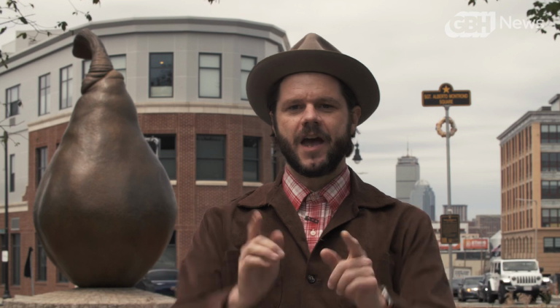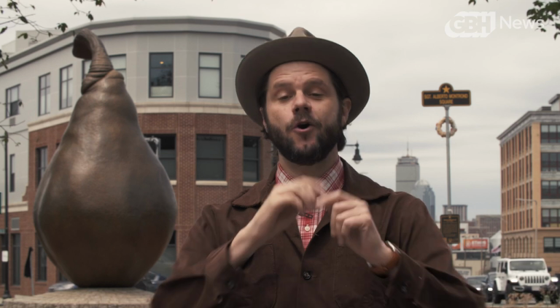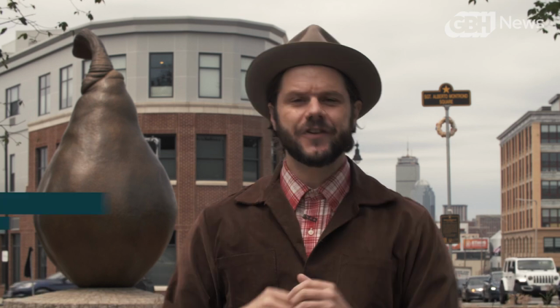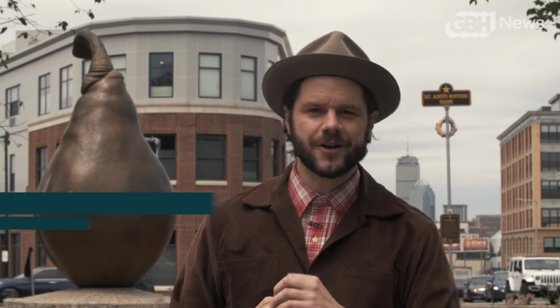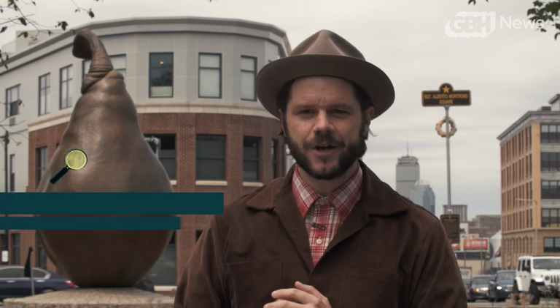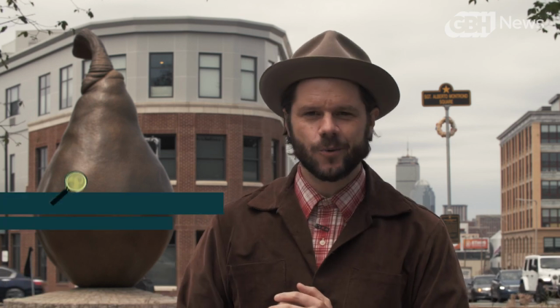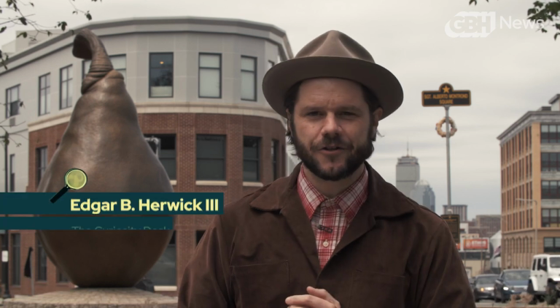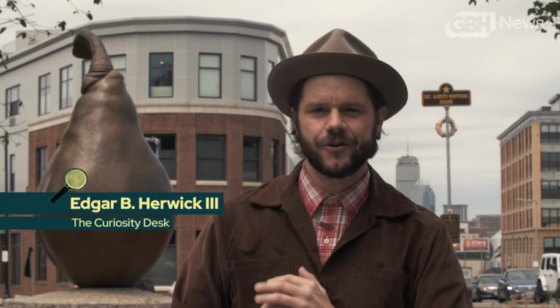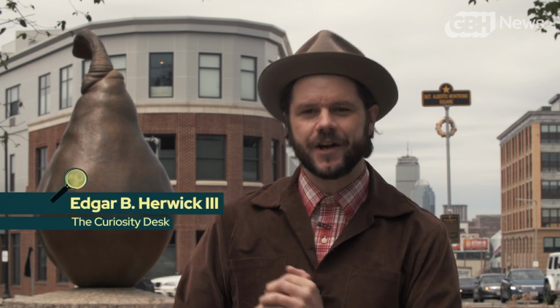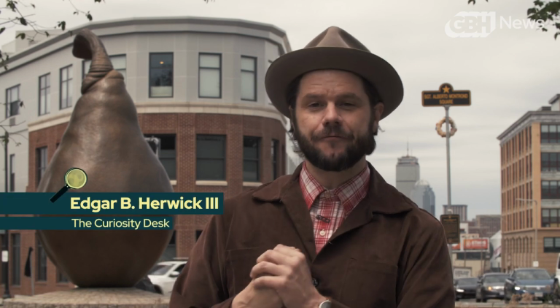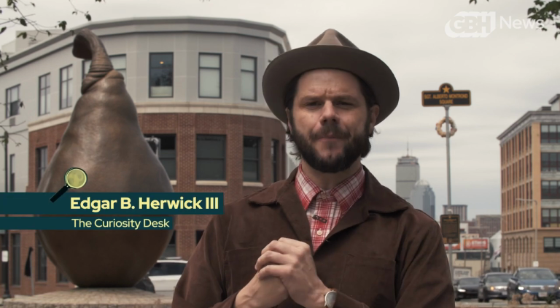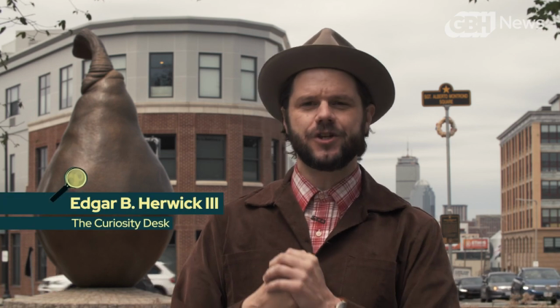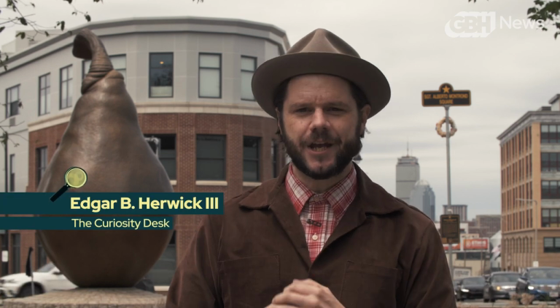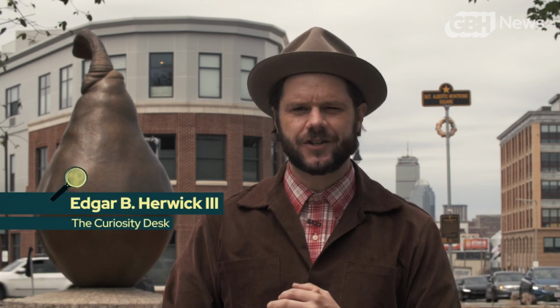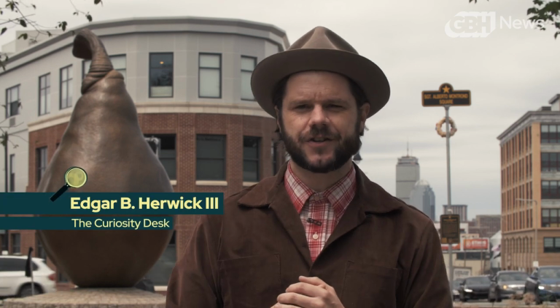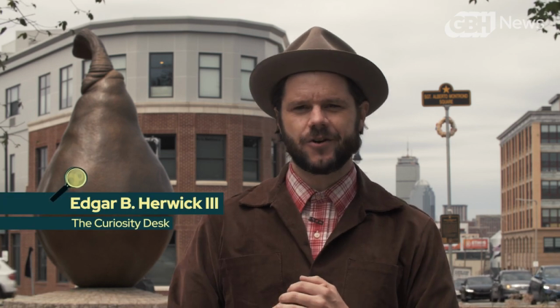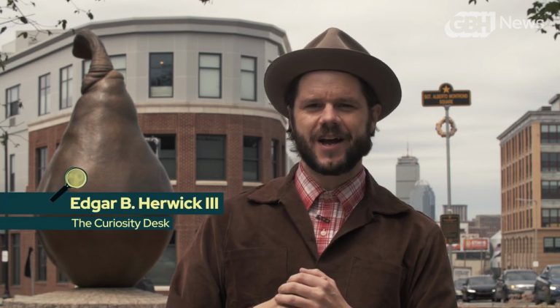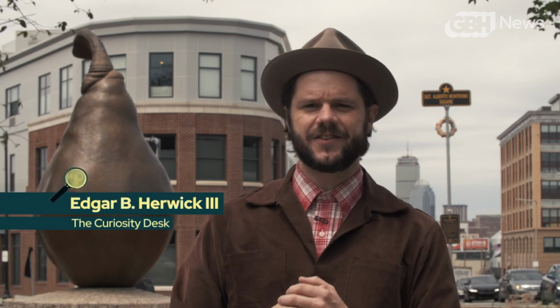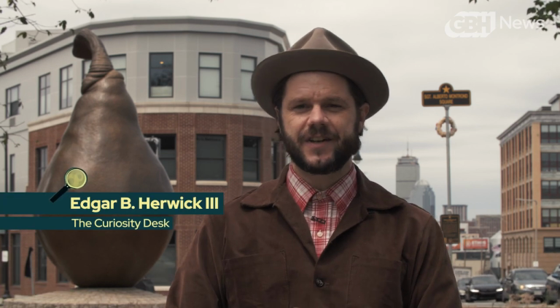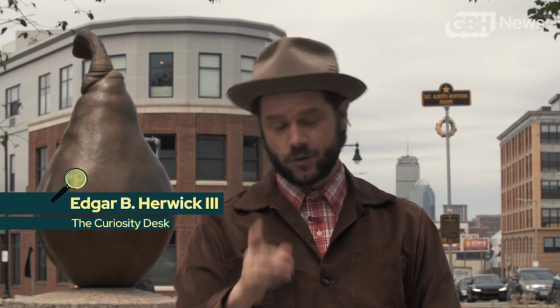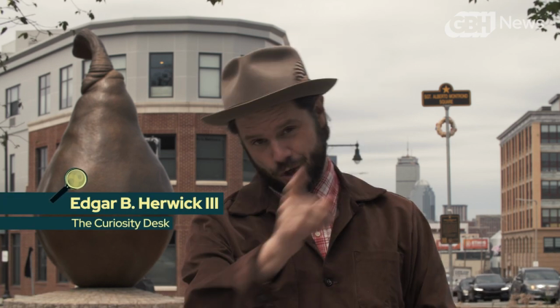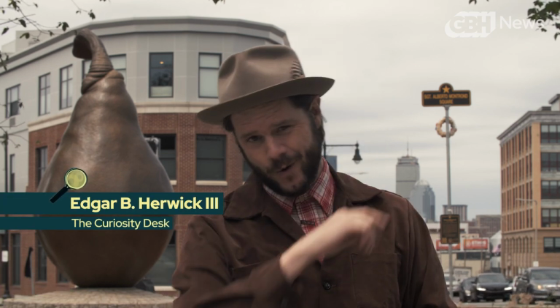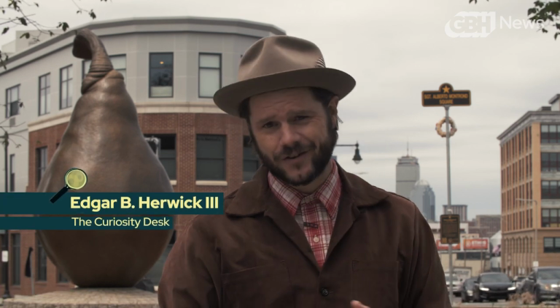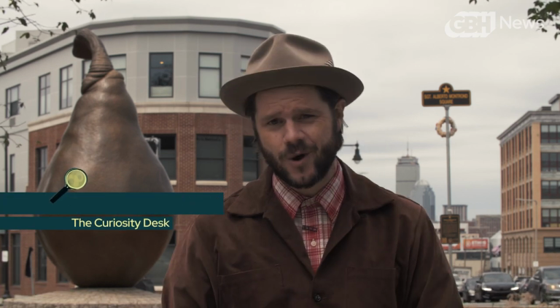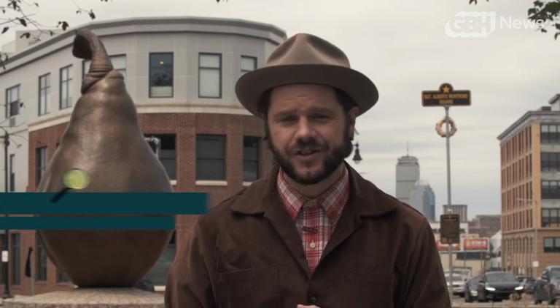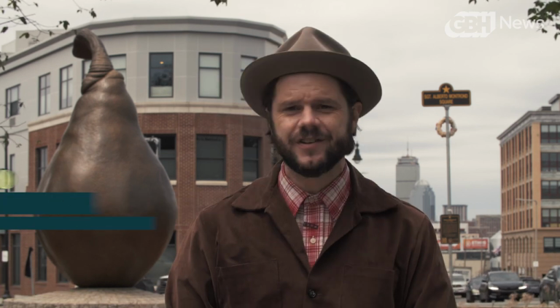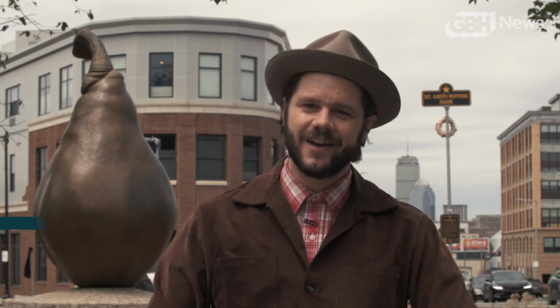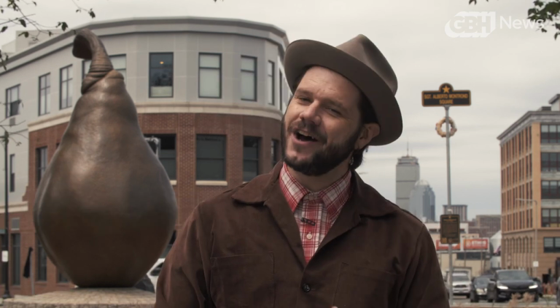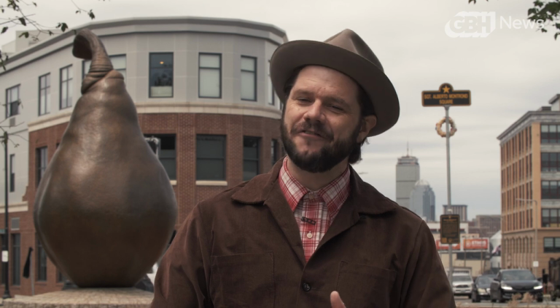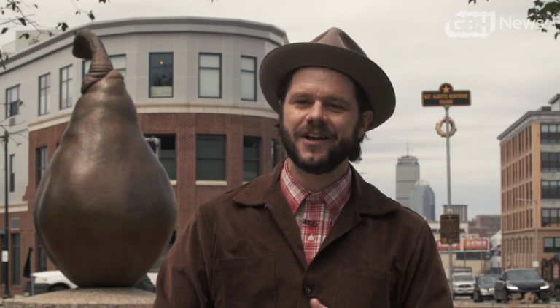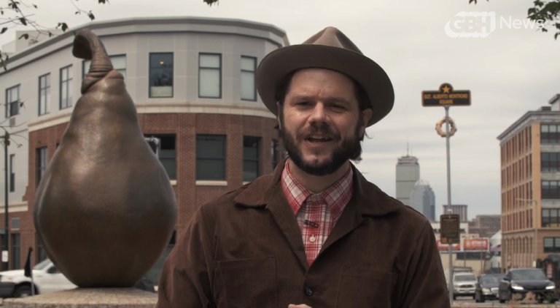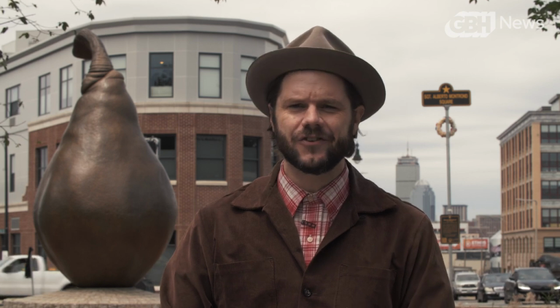Hey folks, Edgar B. Herwick III here from GBH's Curiosity Desk, where you ask questions and I find answers.